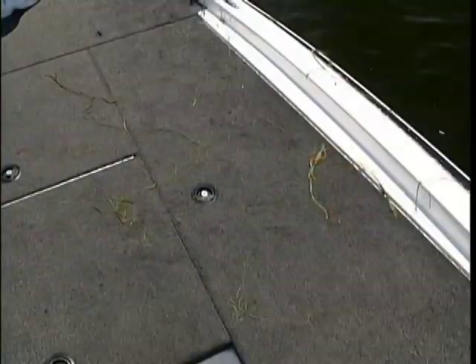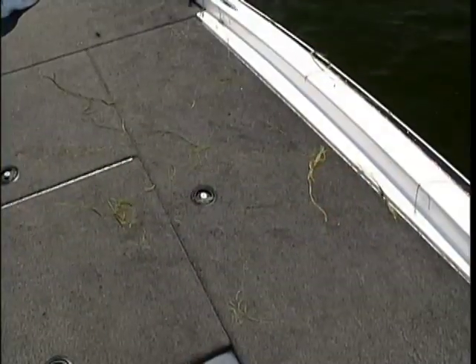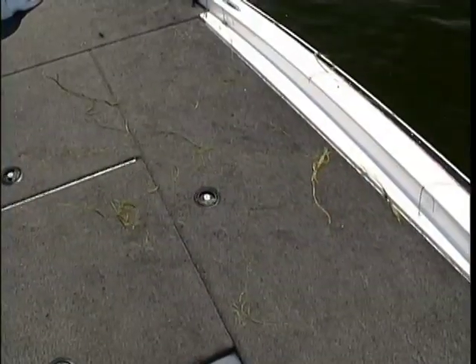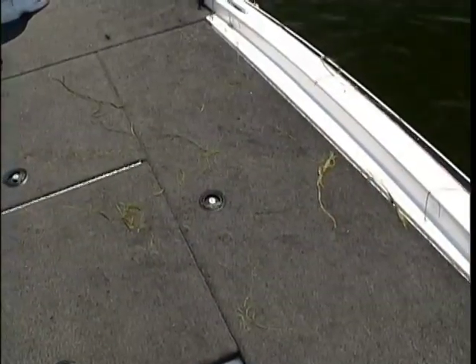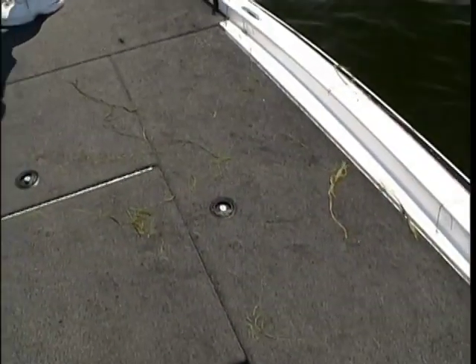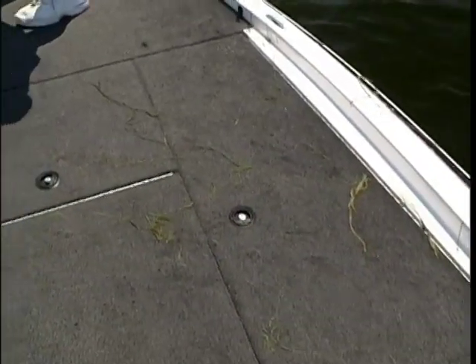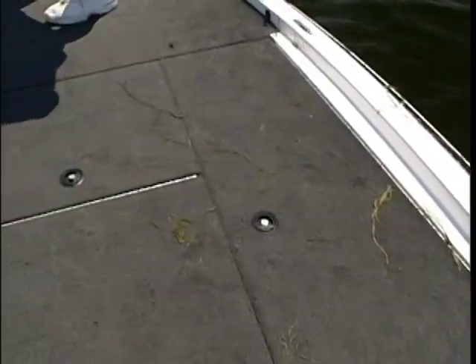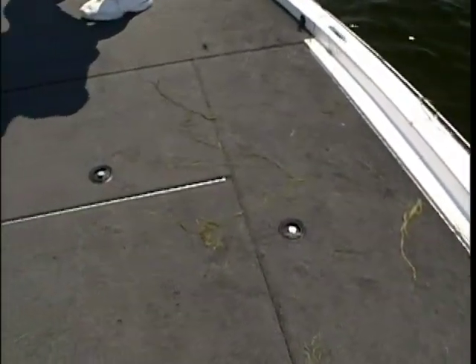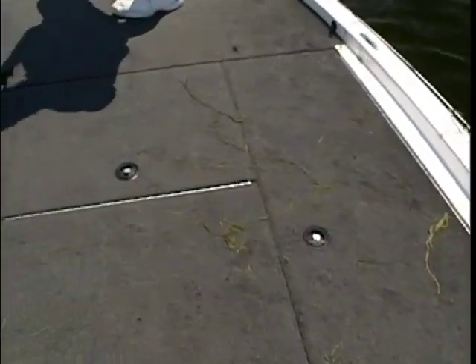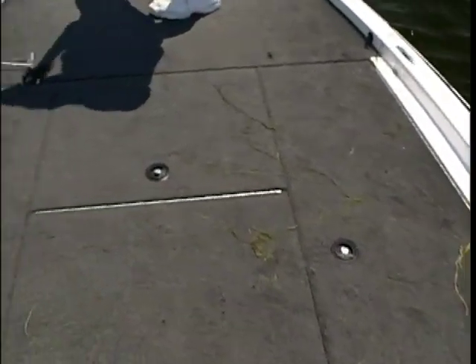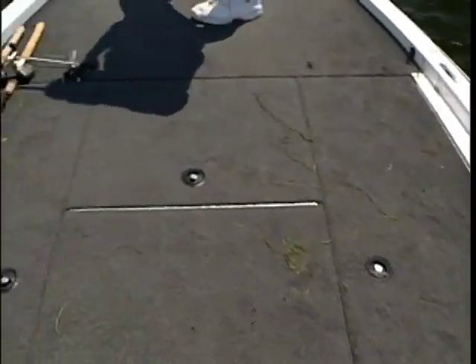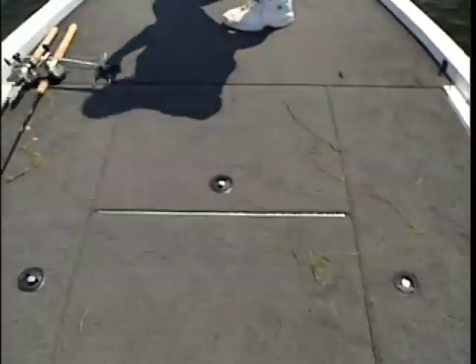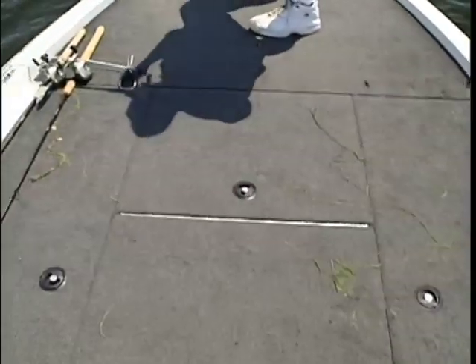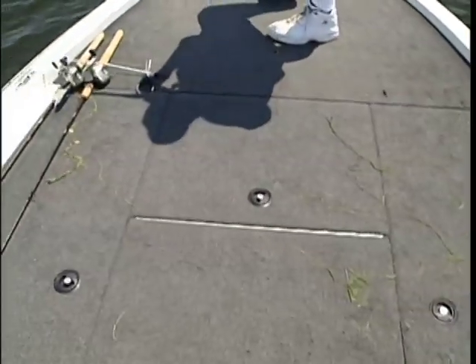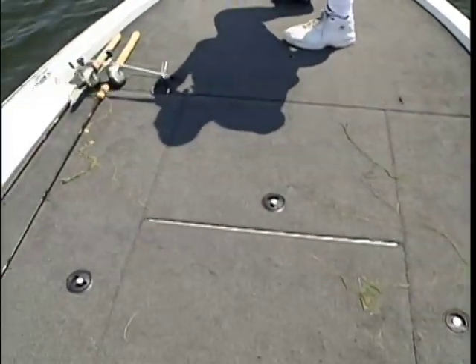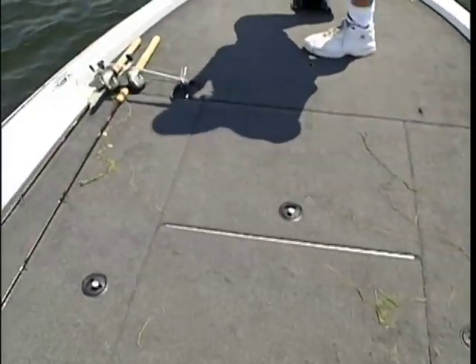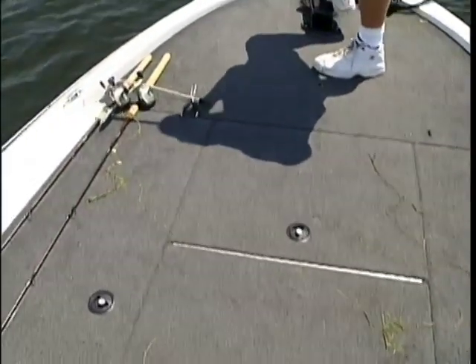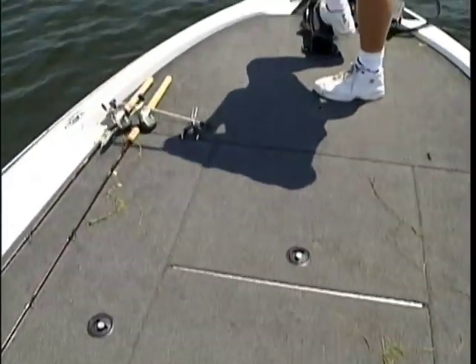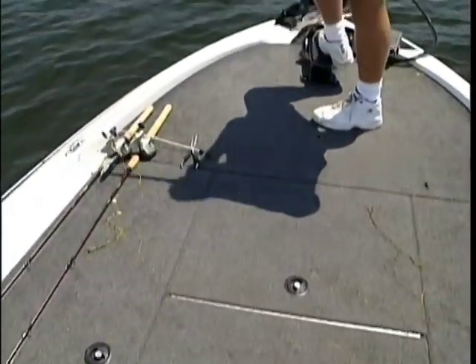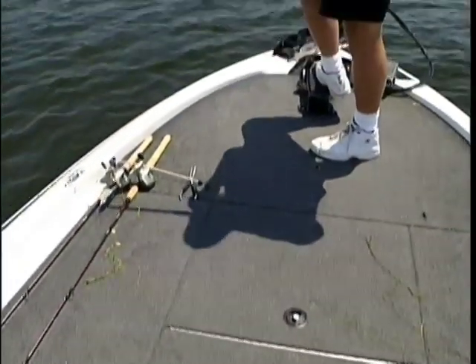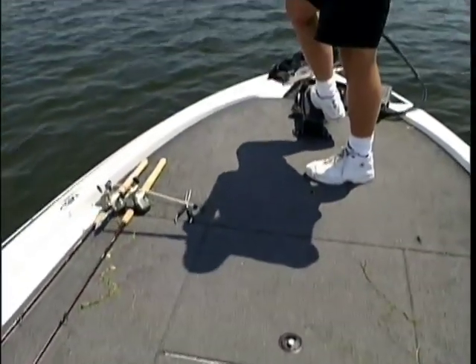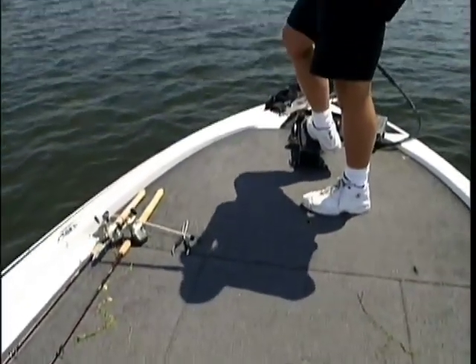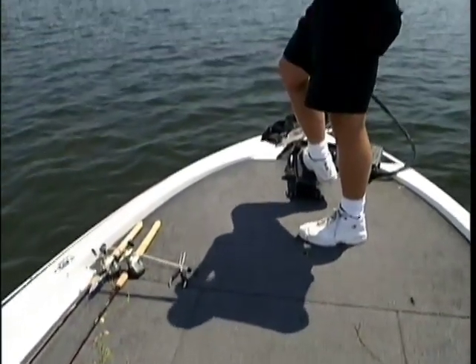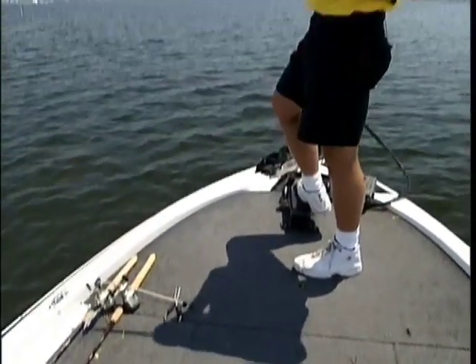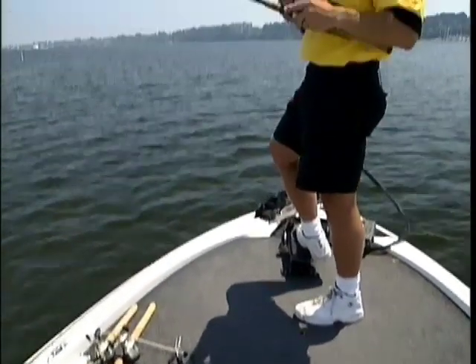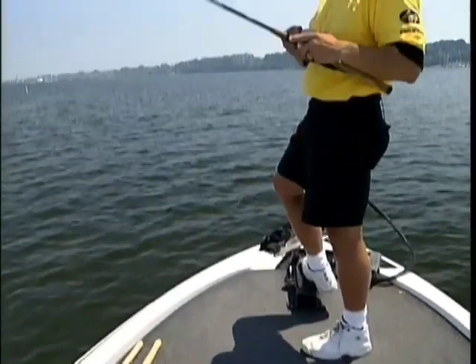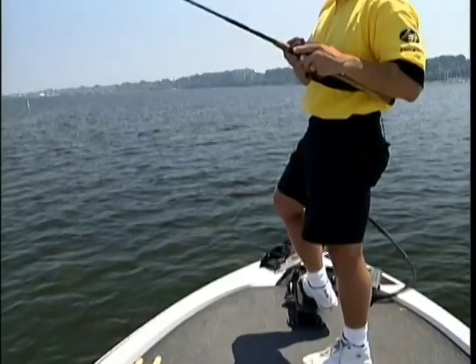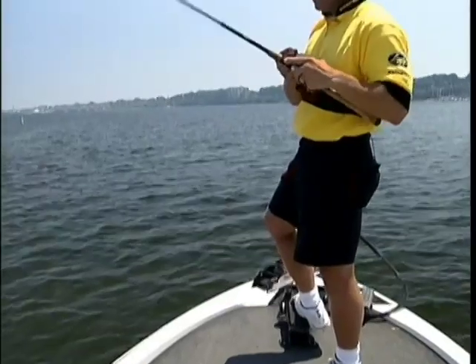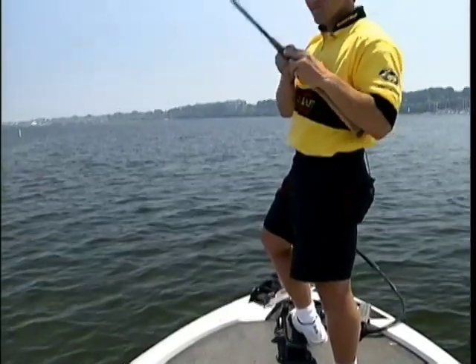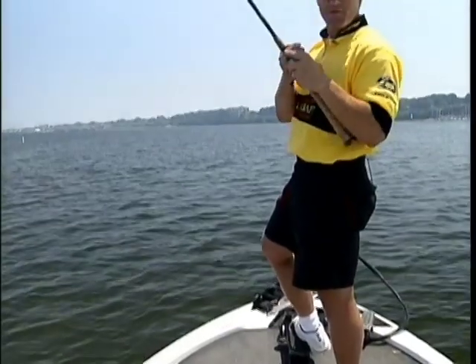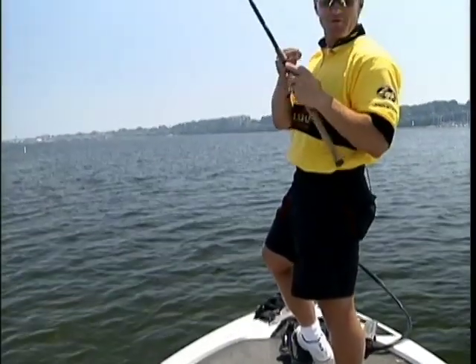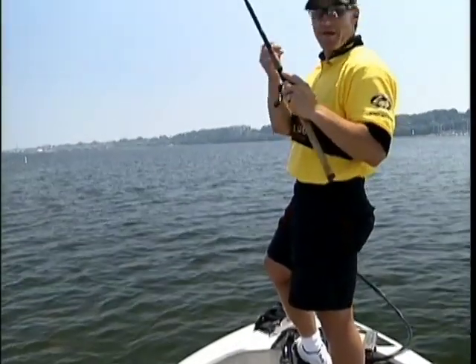One thing about flipping grass — it'll sure make a mess out of your boat, no doubt.